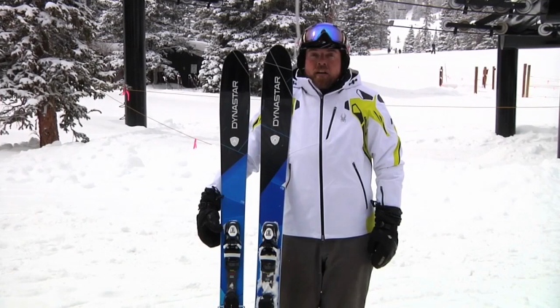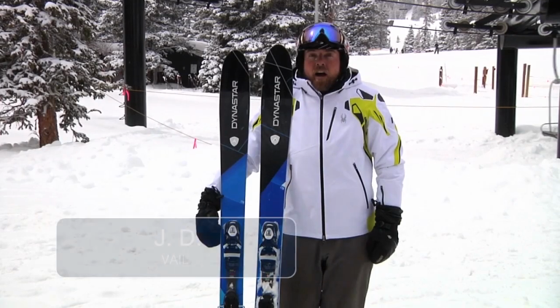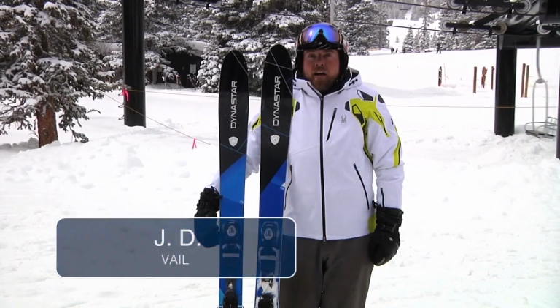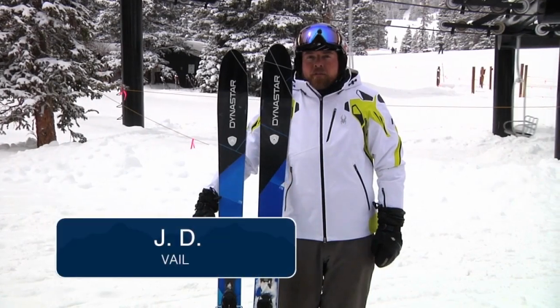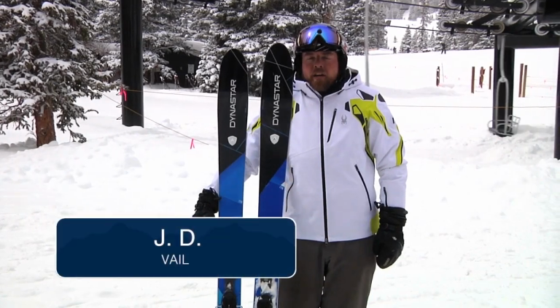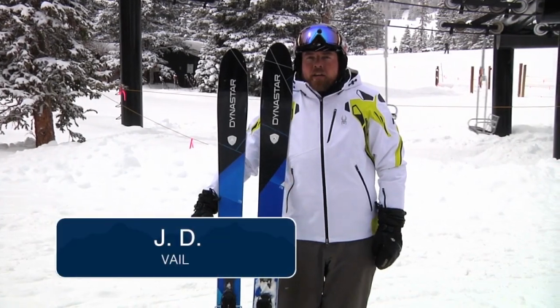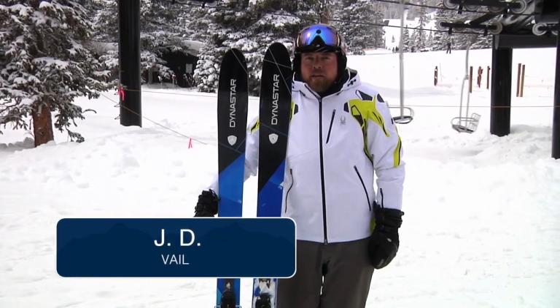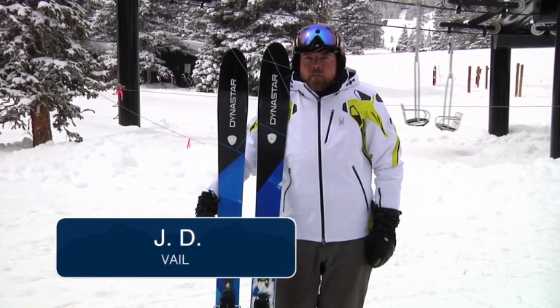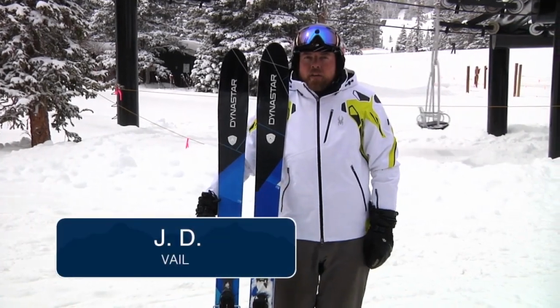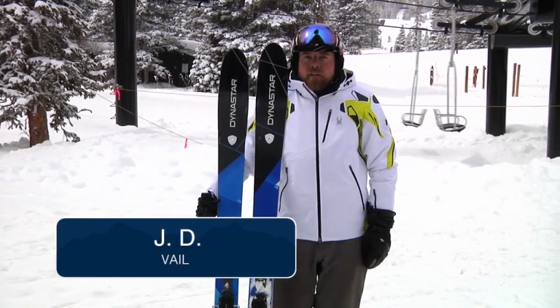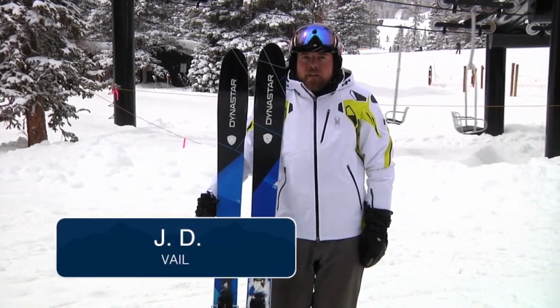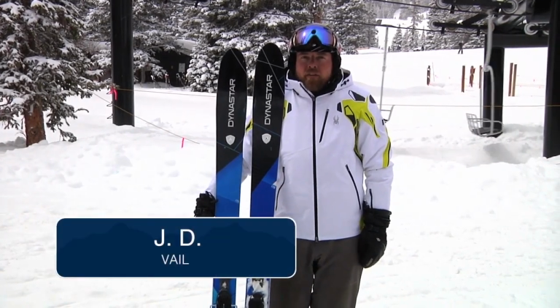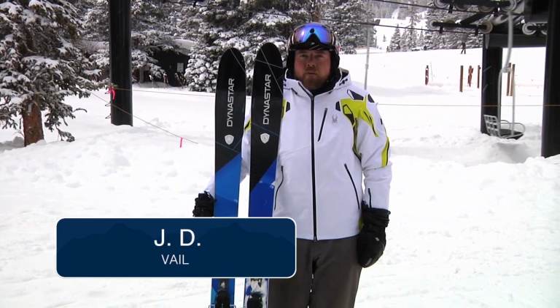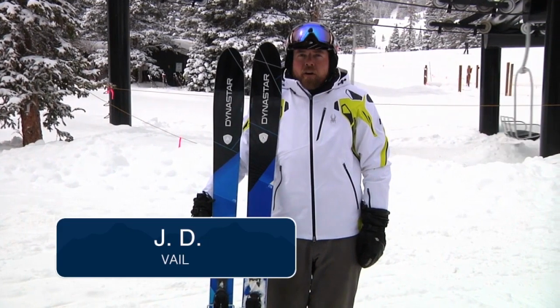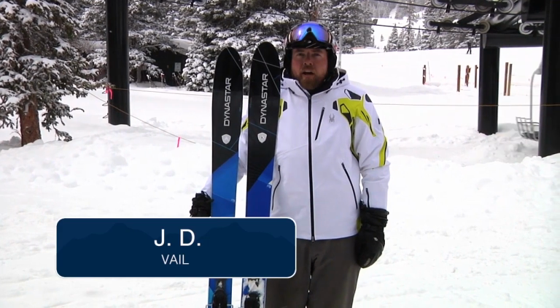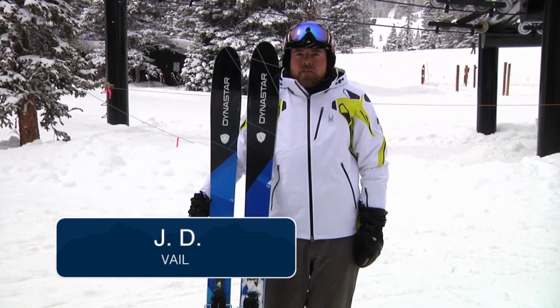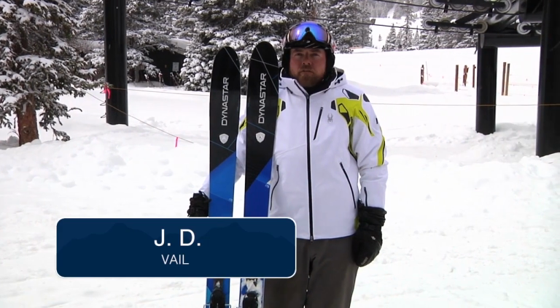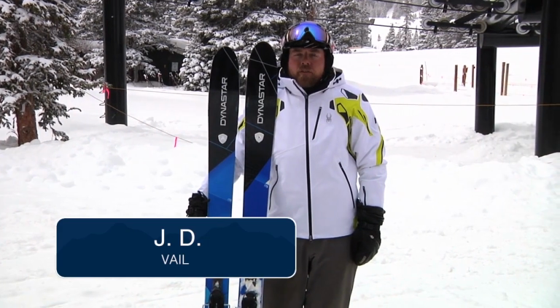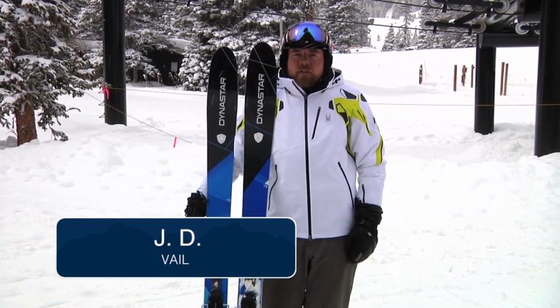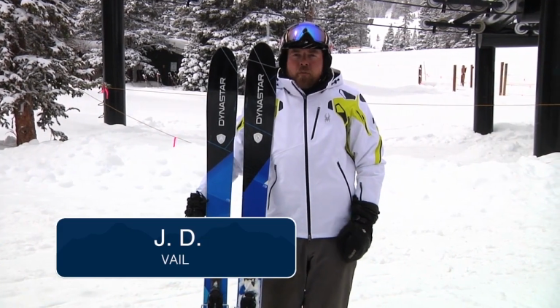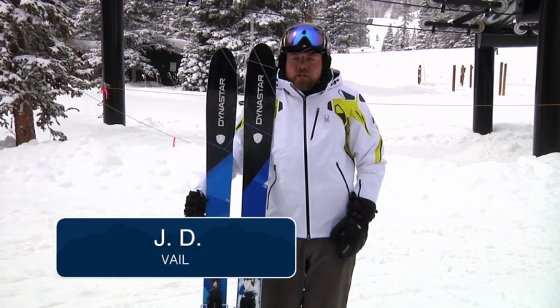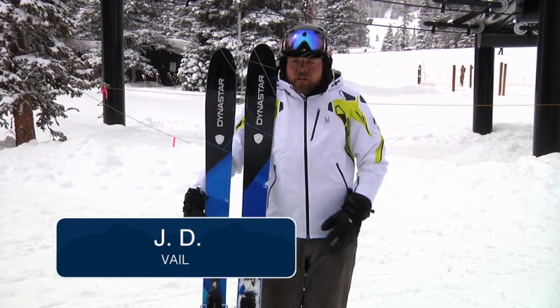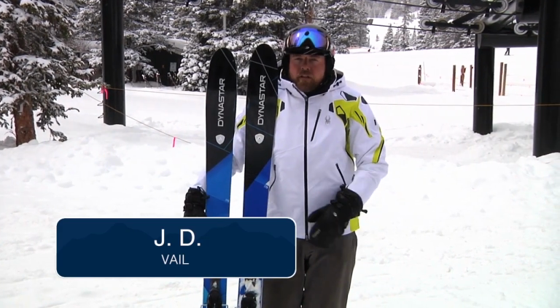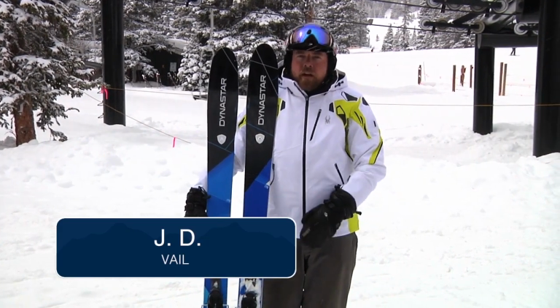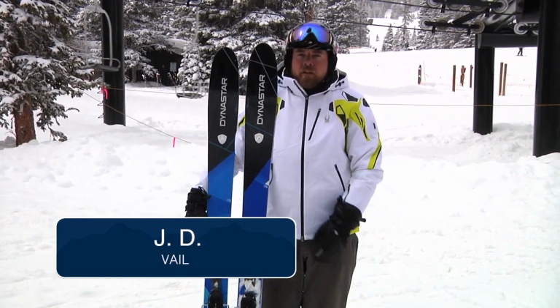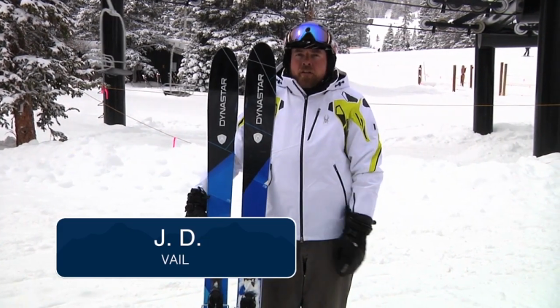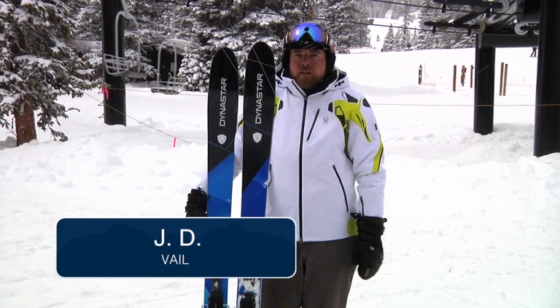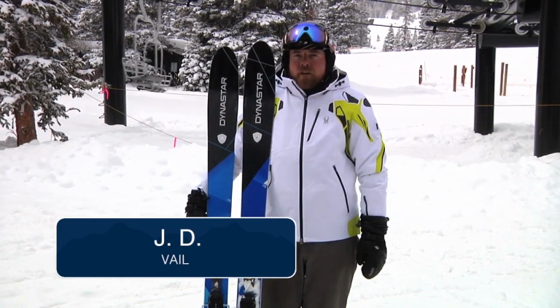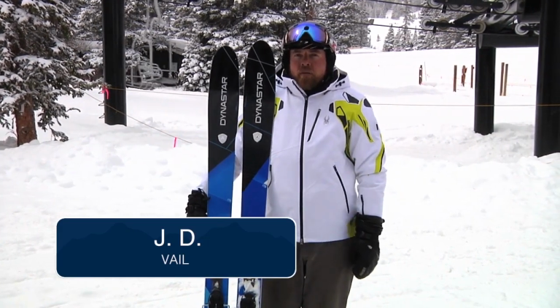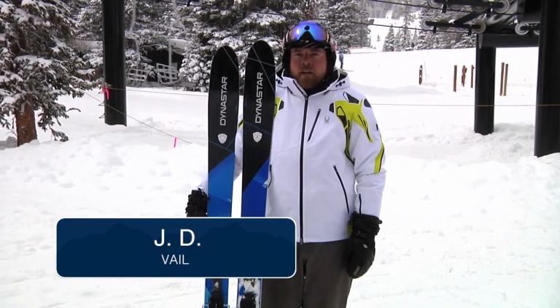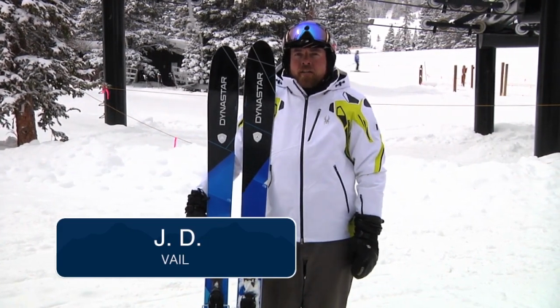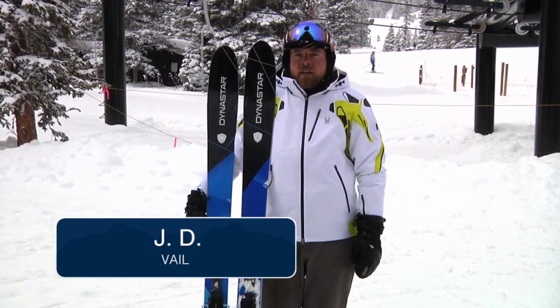Hi, I'm JD. I work at the Vail Warehouse for Christie Sports. Today I was on the Schaum 97.